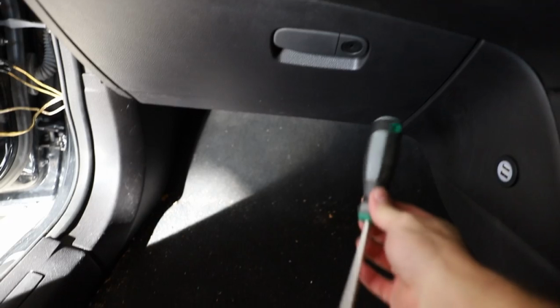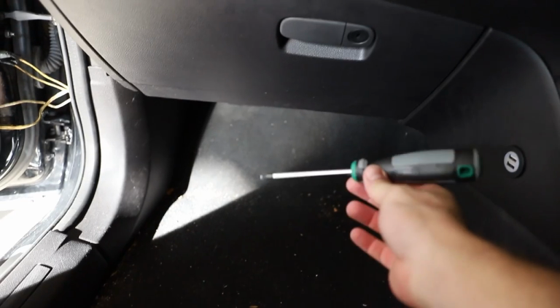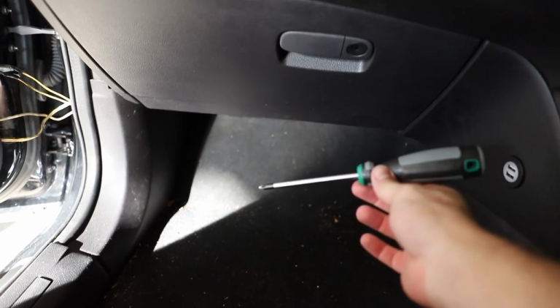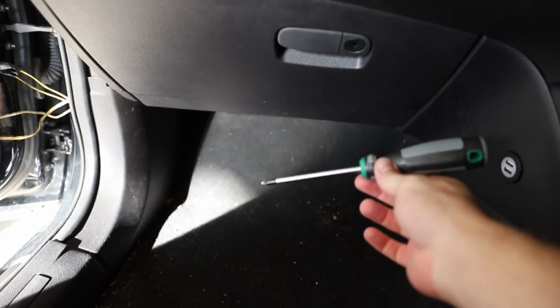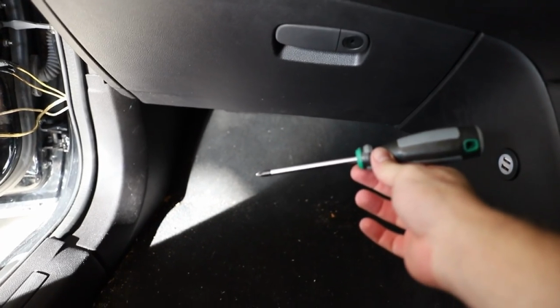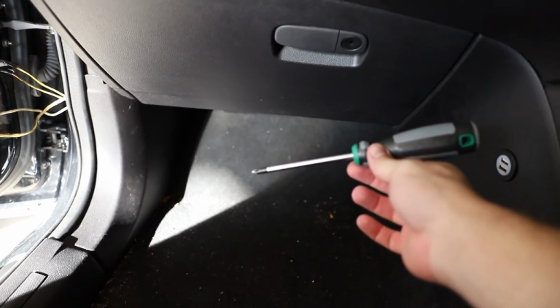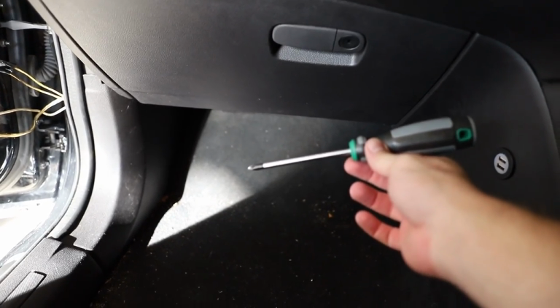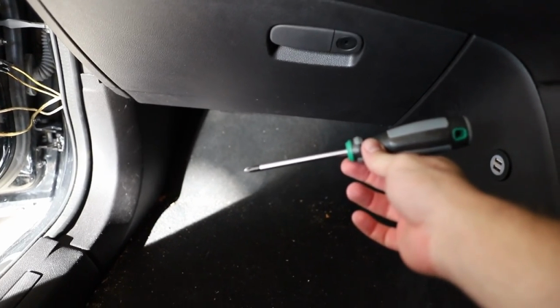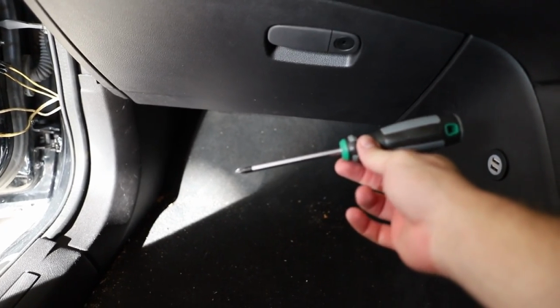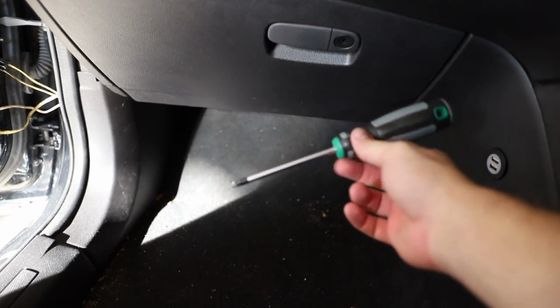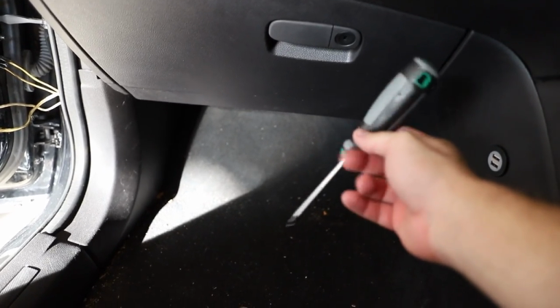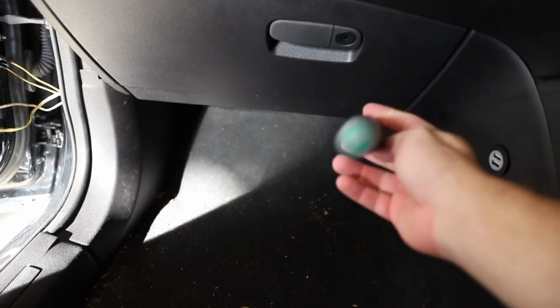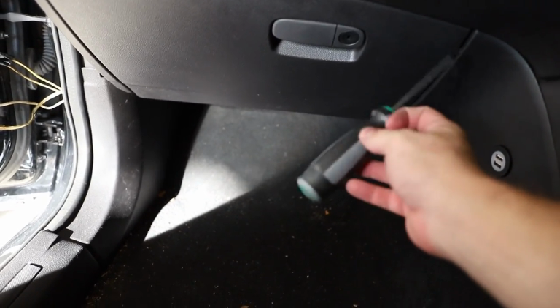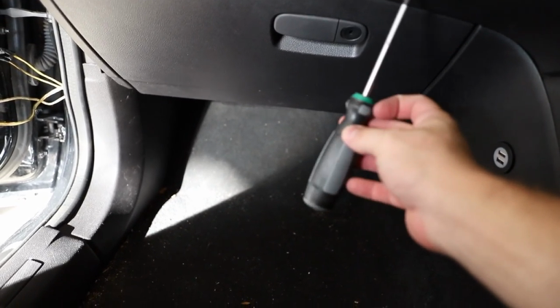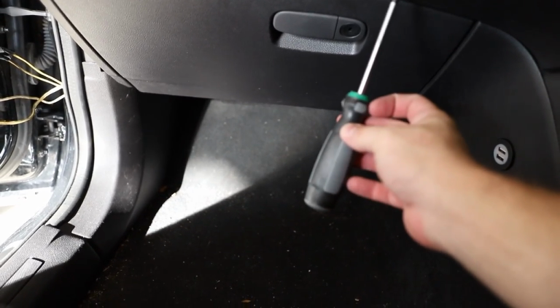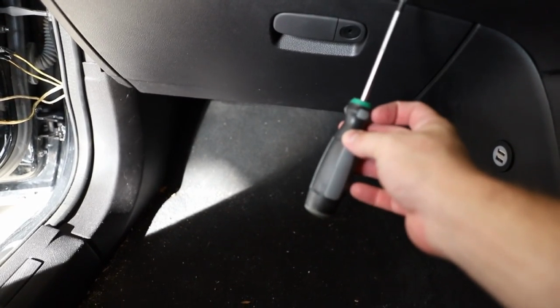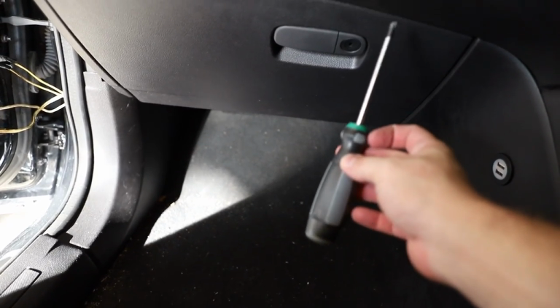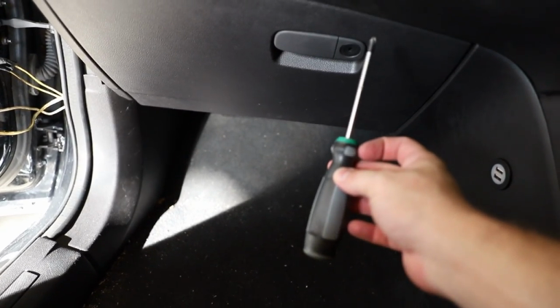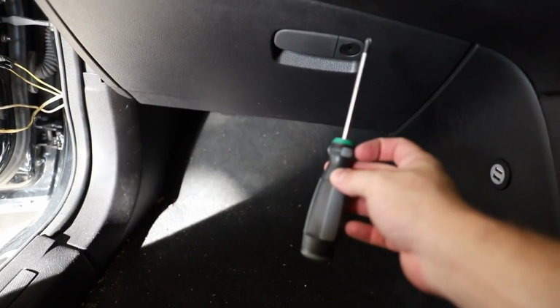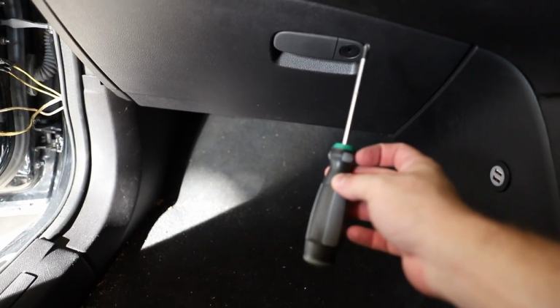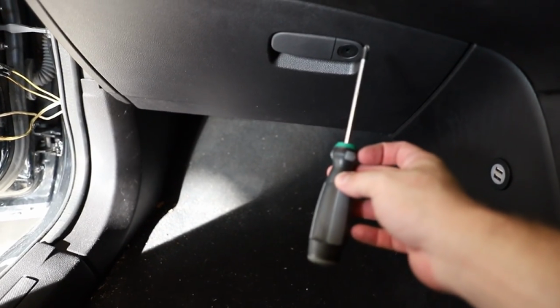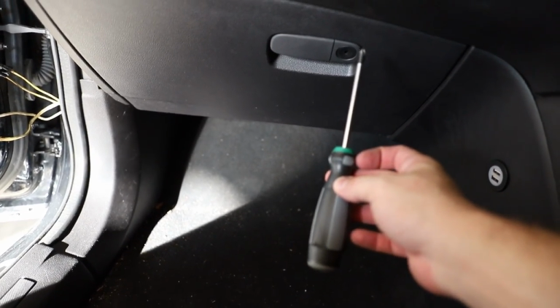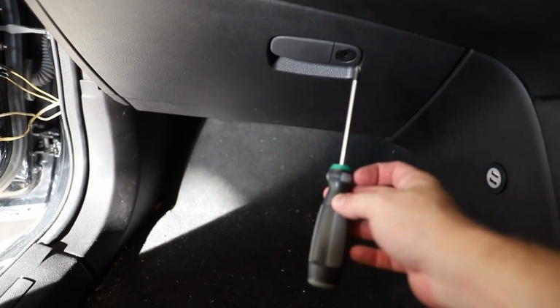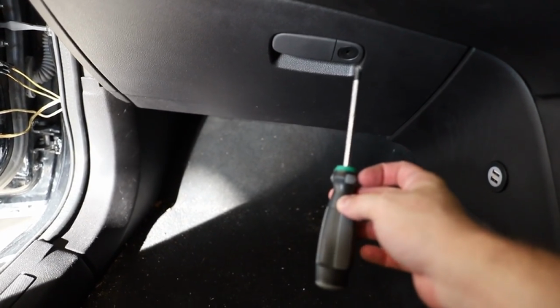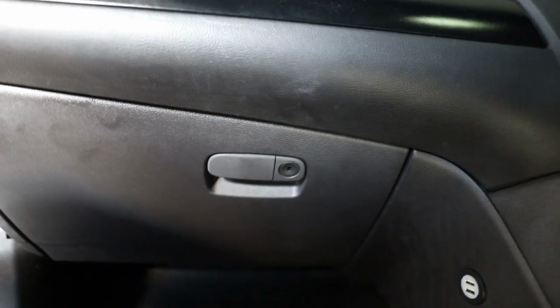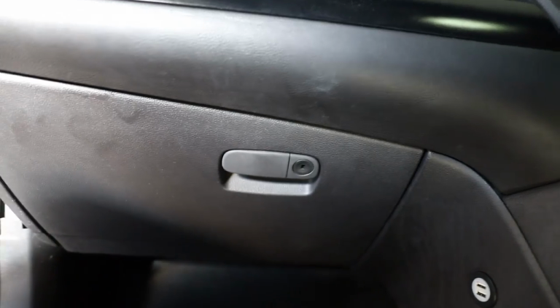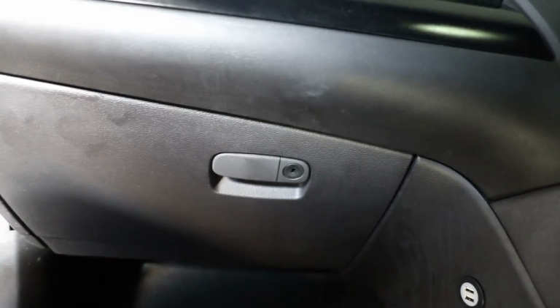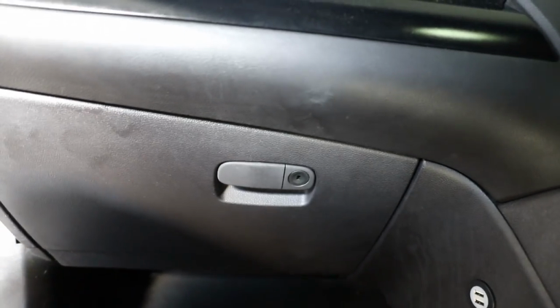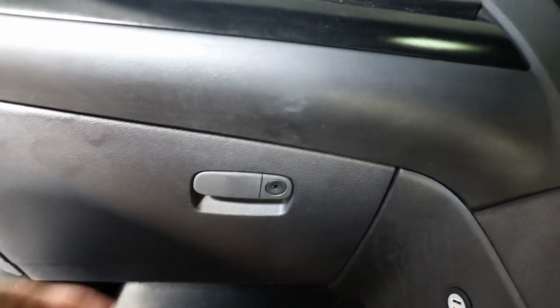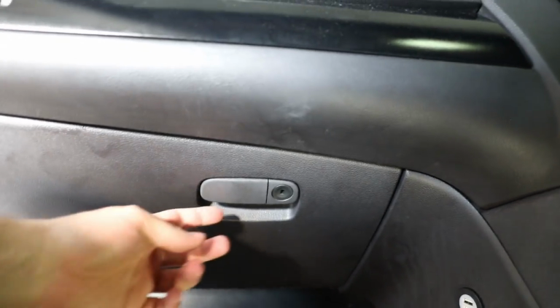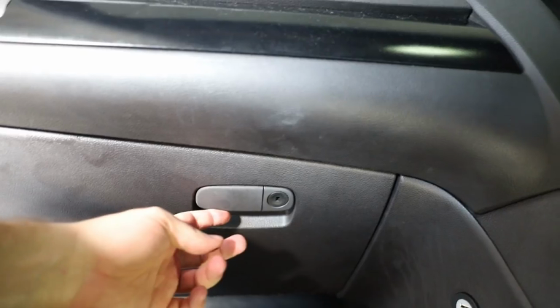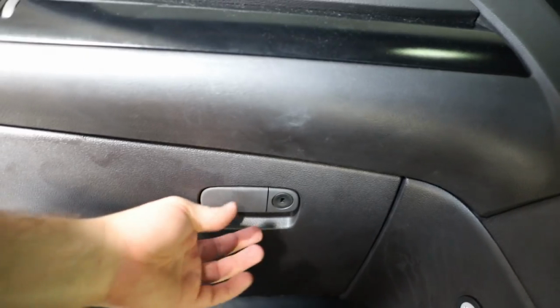For this, all we're going to need is one screwdriver — that's it. All right, so the first step to take the glove box out is obviously to open it up.